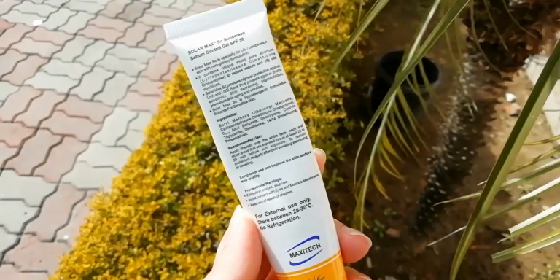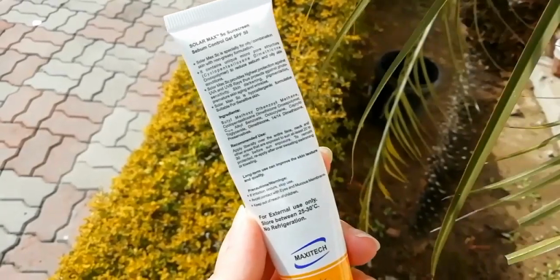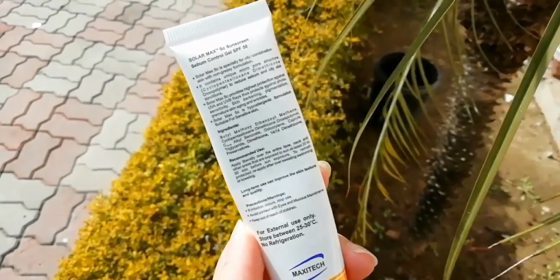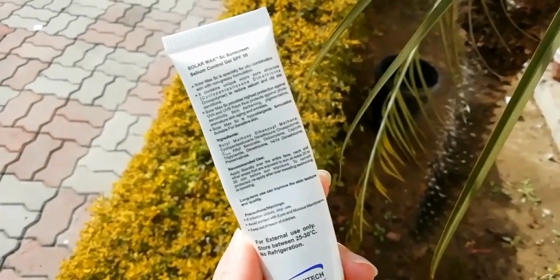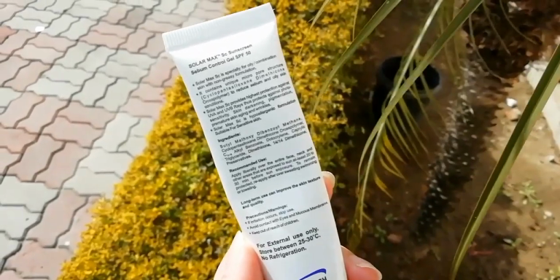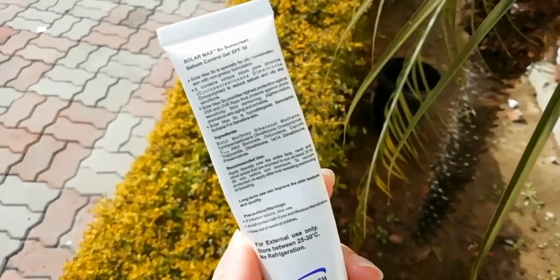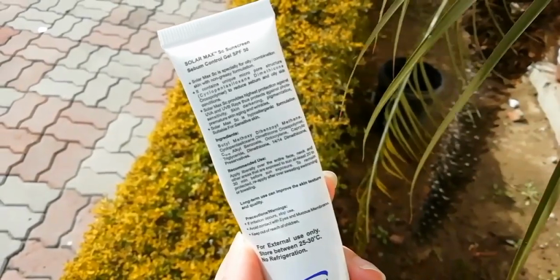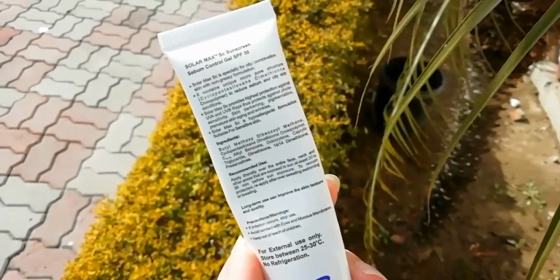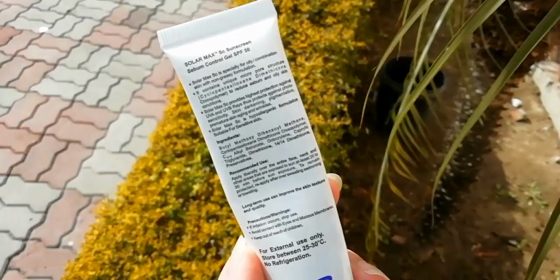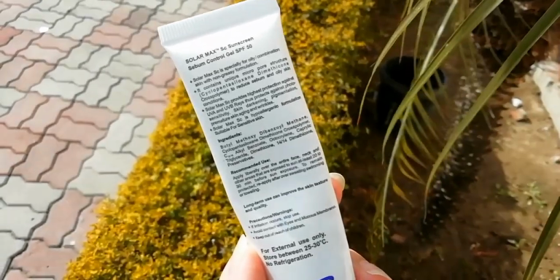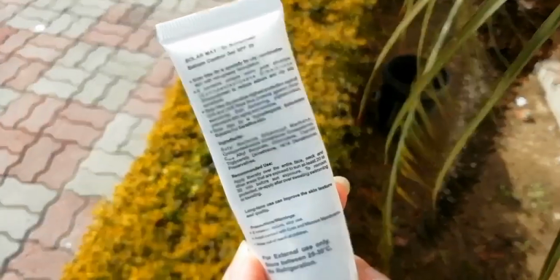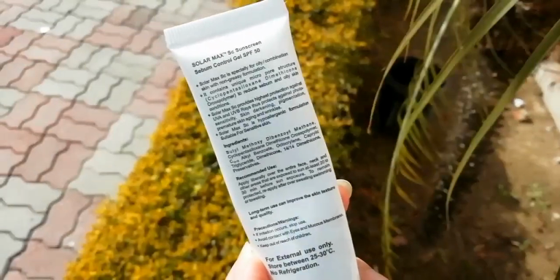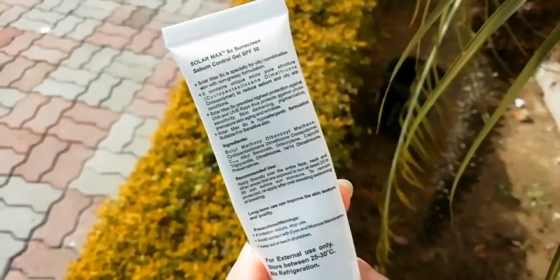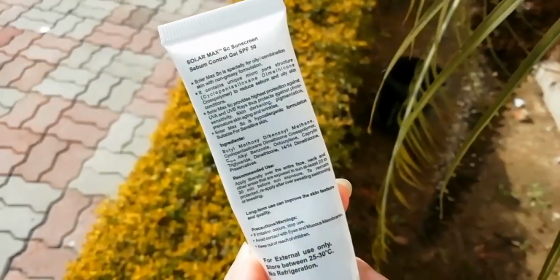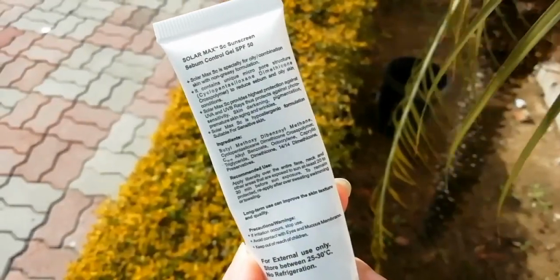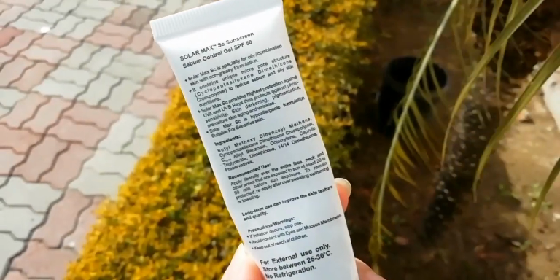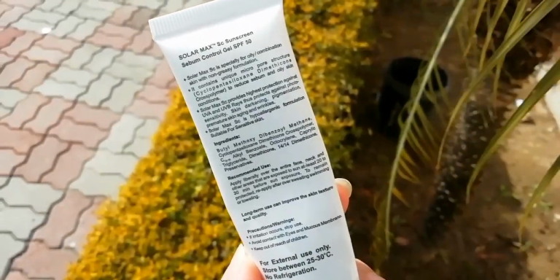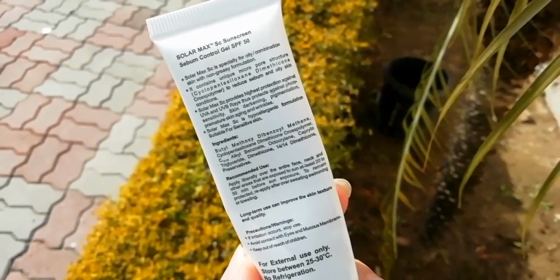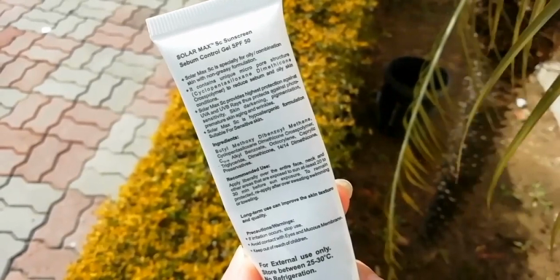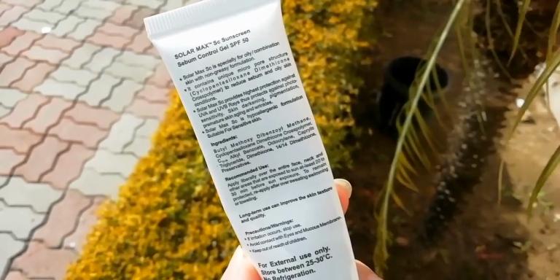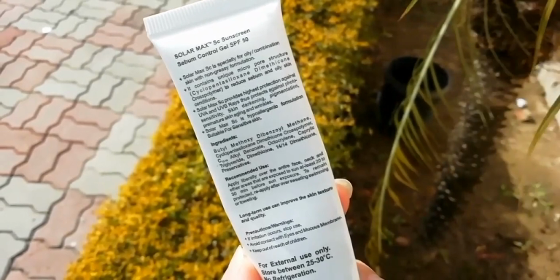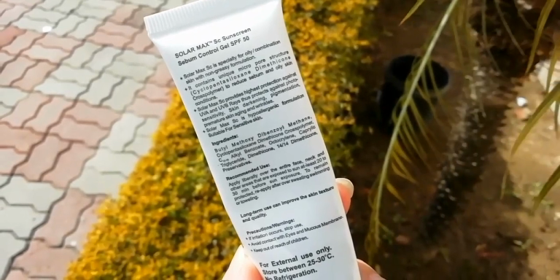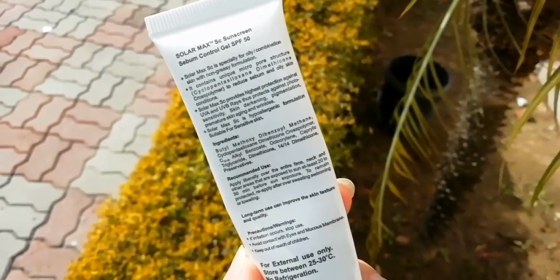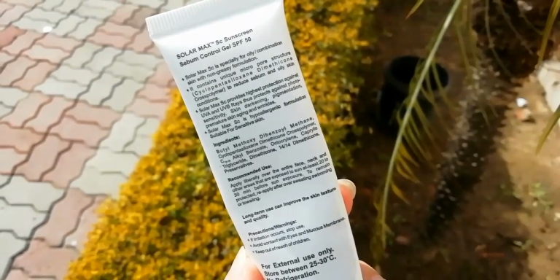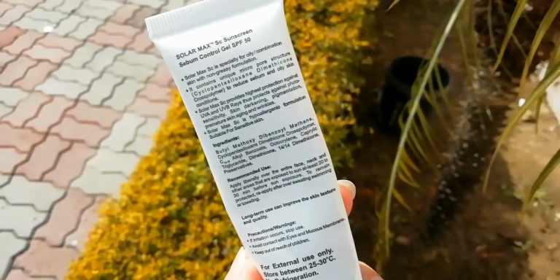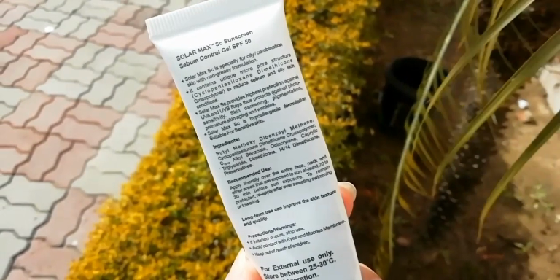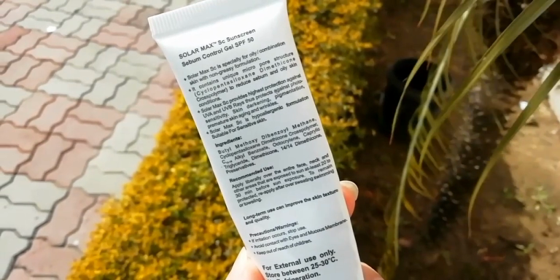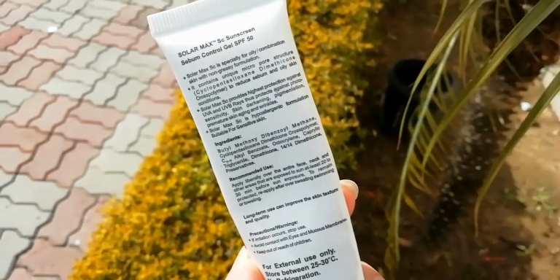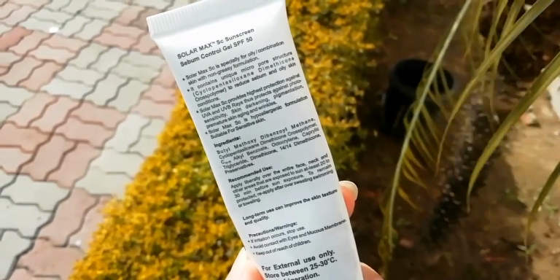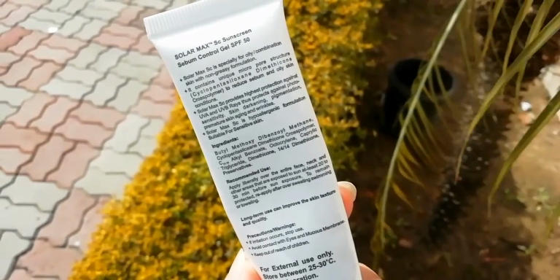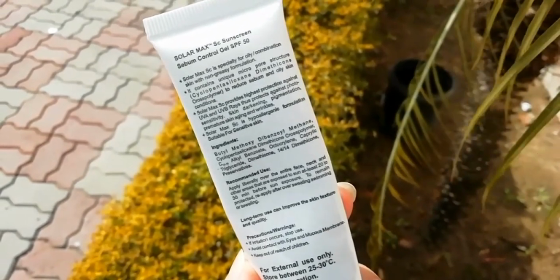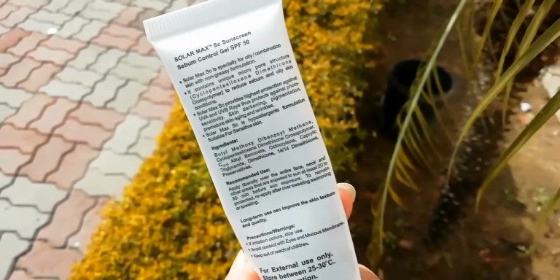This is dermatologically tested. It is easily available from any medical shop. It's $1350.